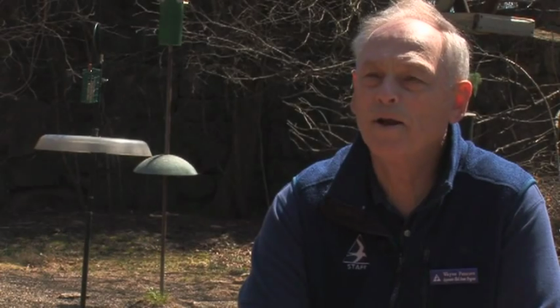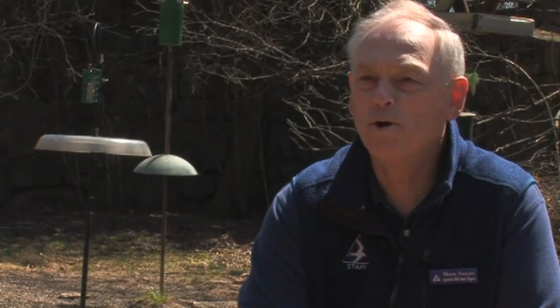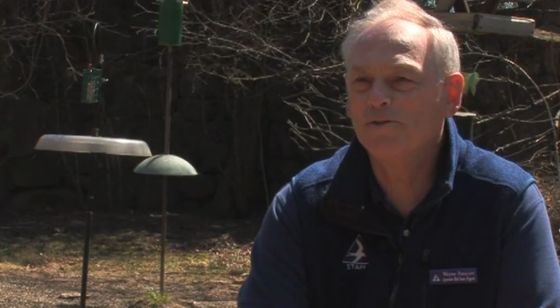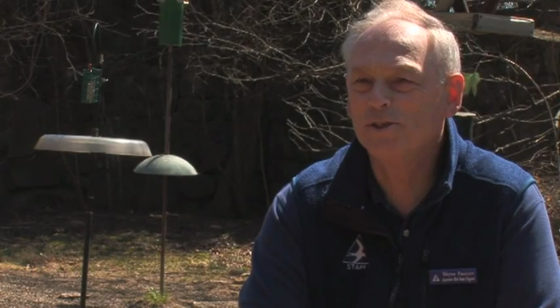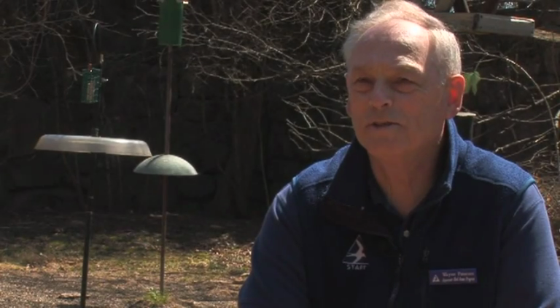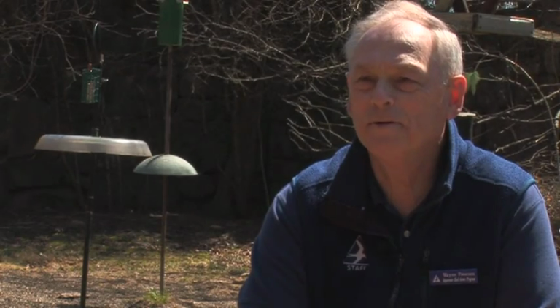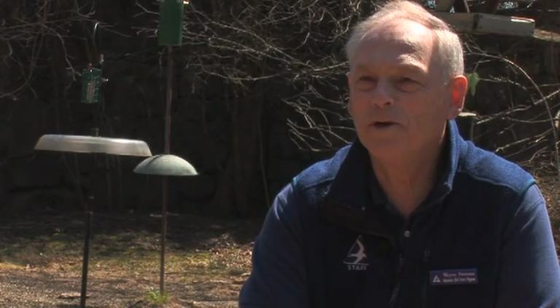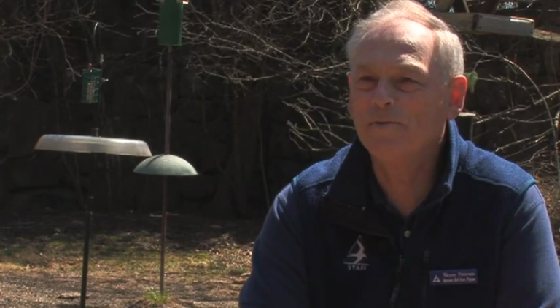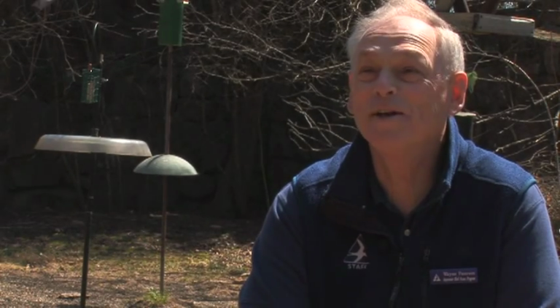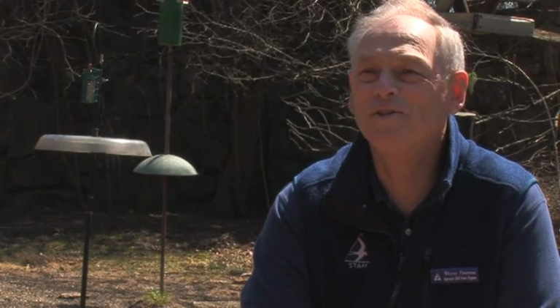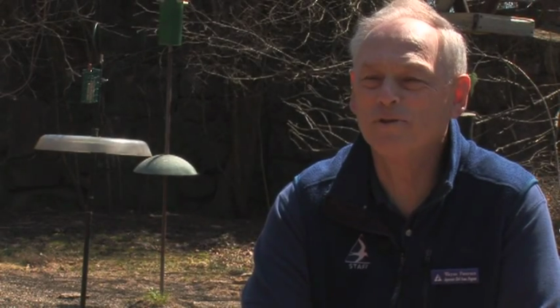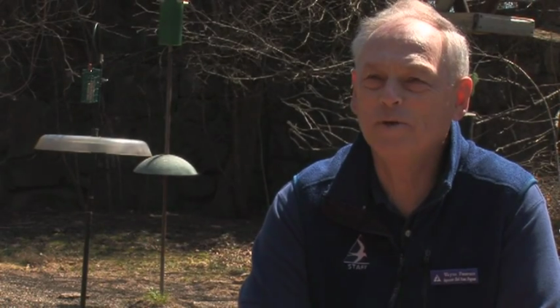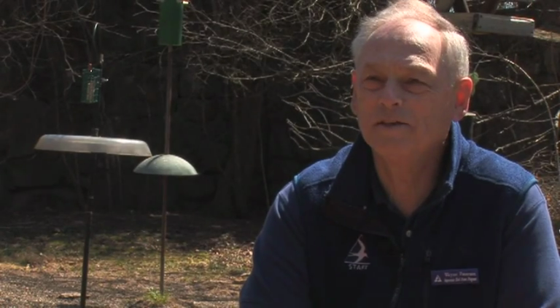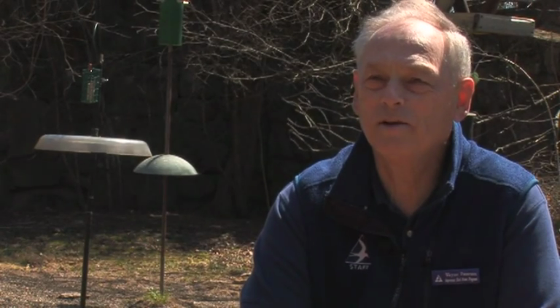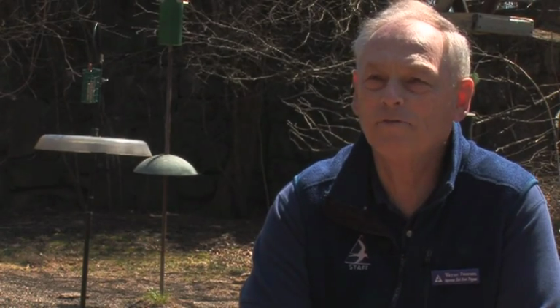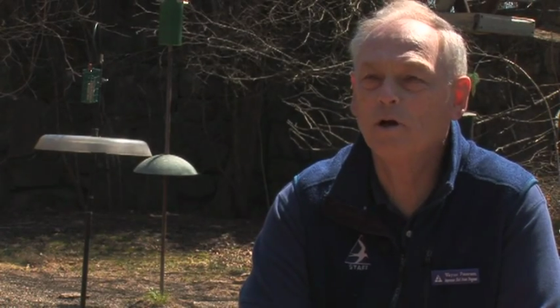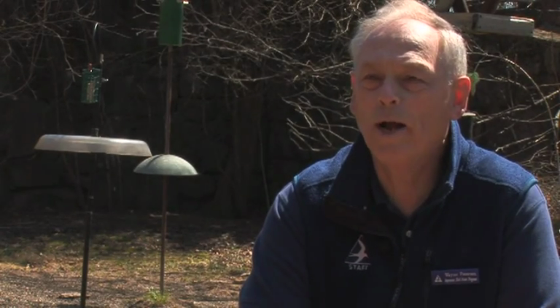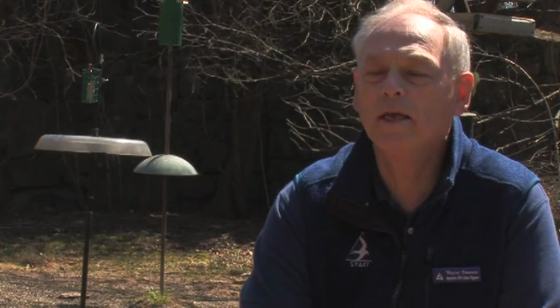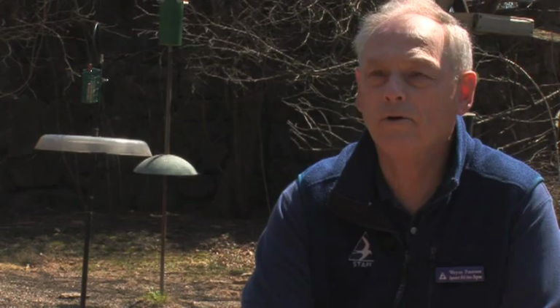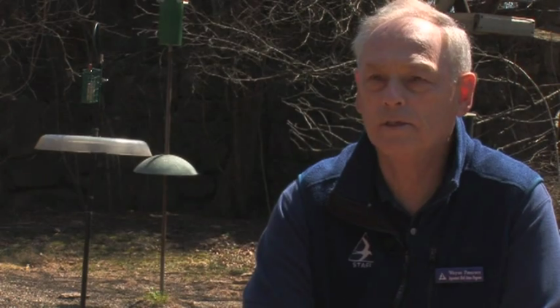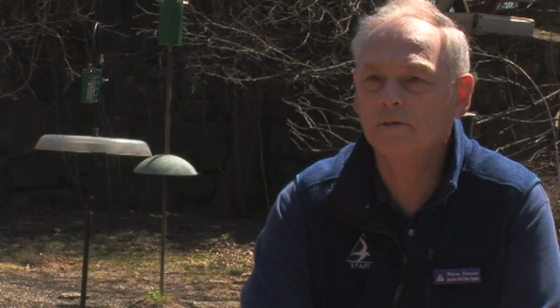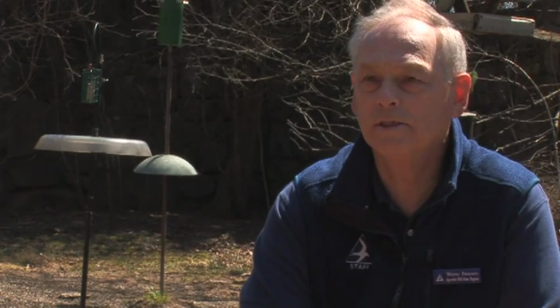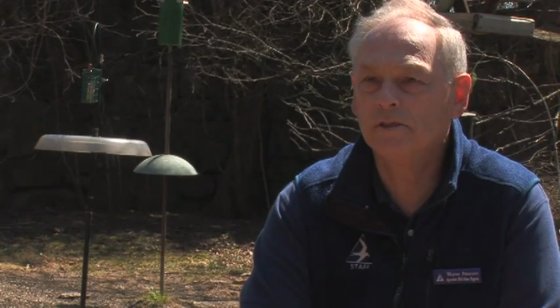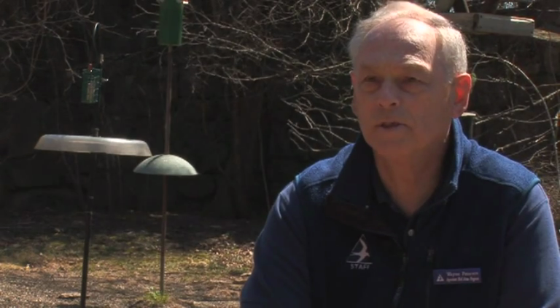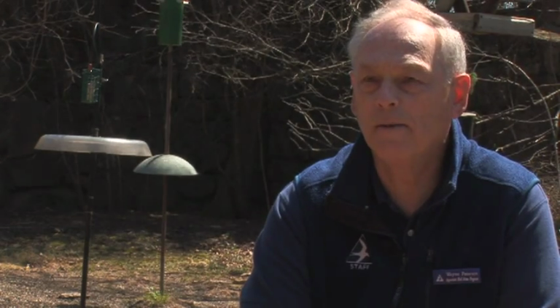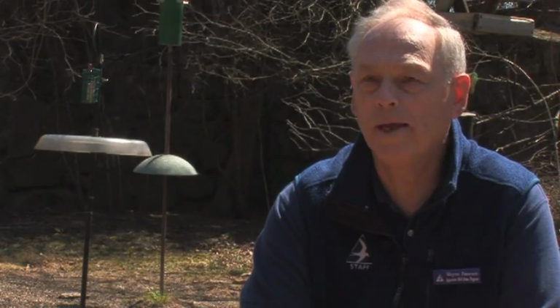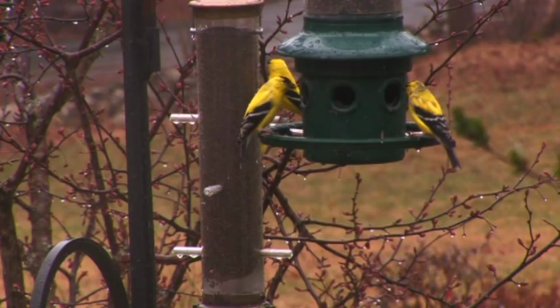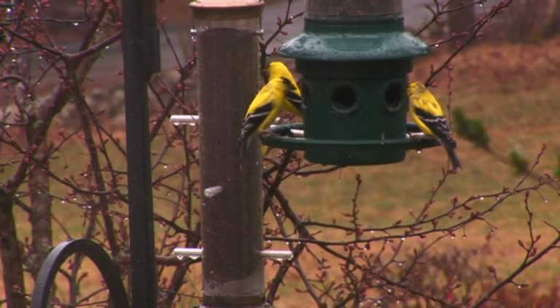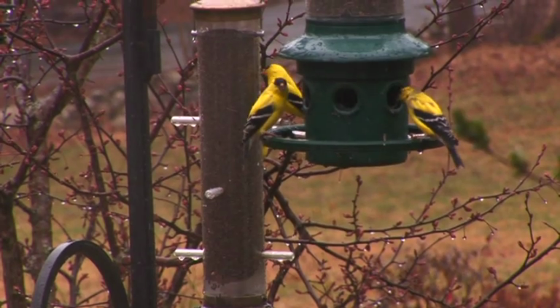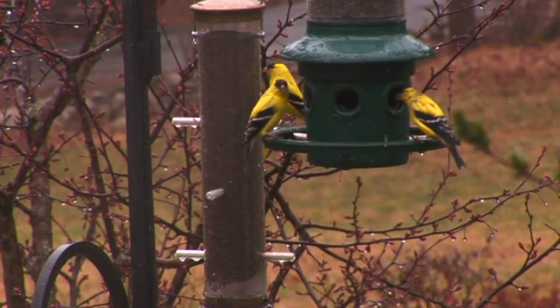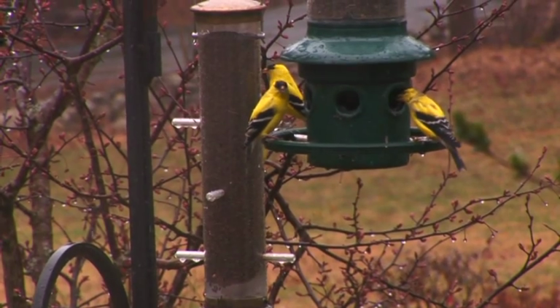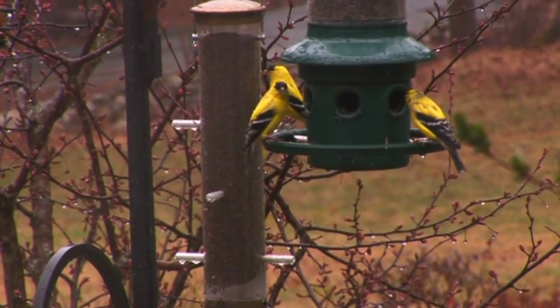American goldfinches are one of America's favorites because they're often called wild canaries, since in the summertime the males are bright yellow with black wings.